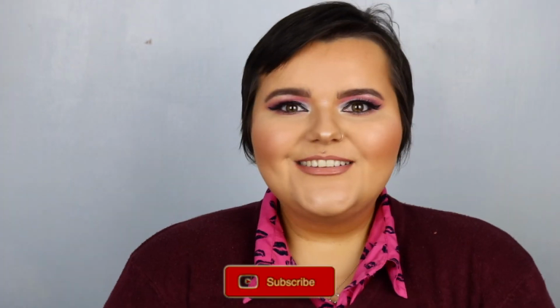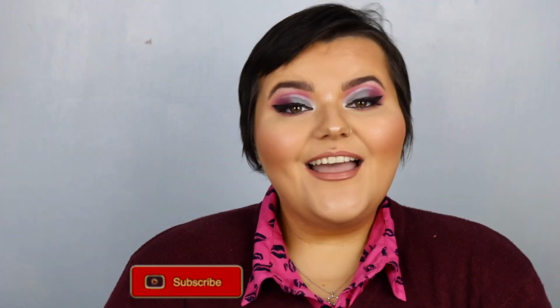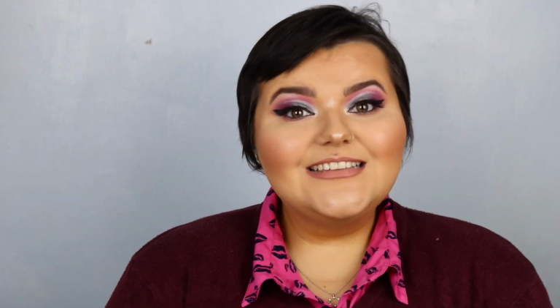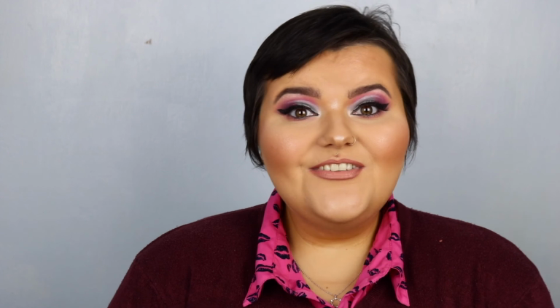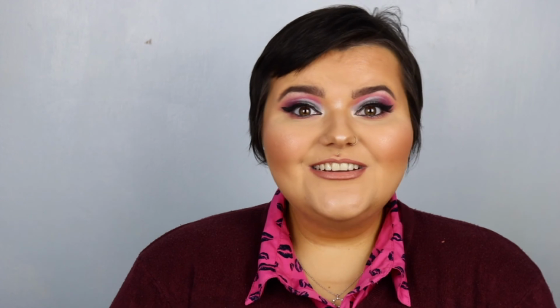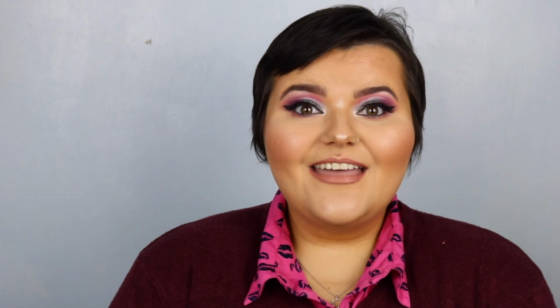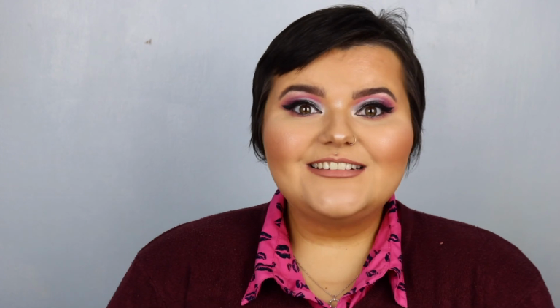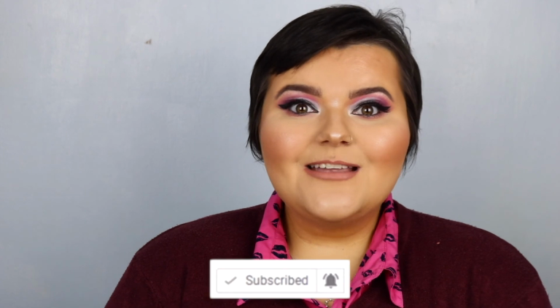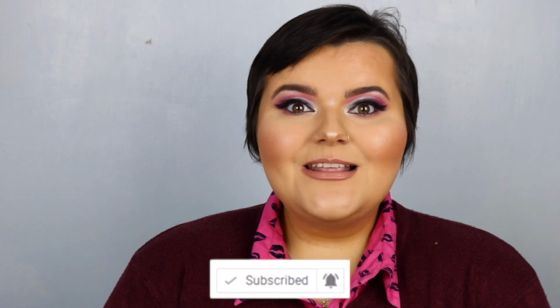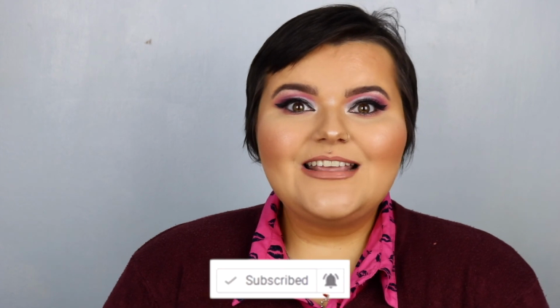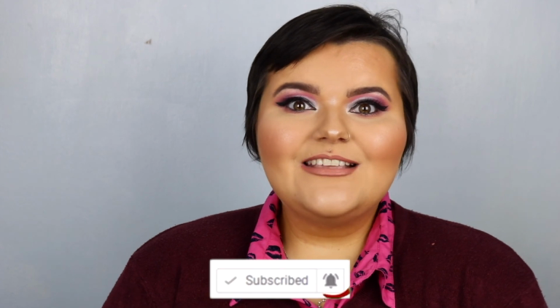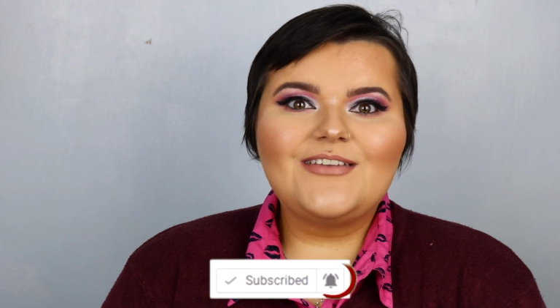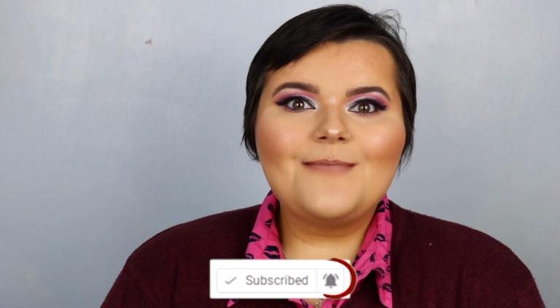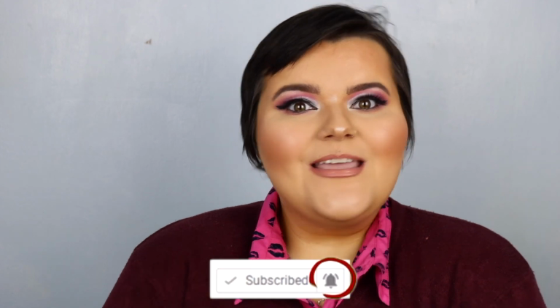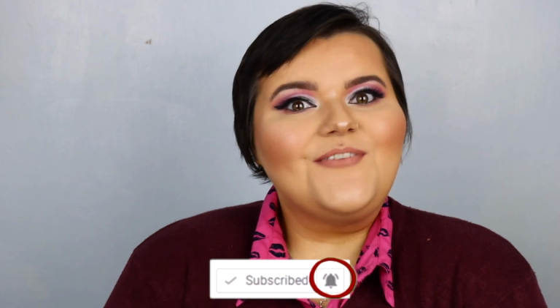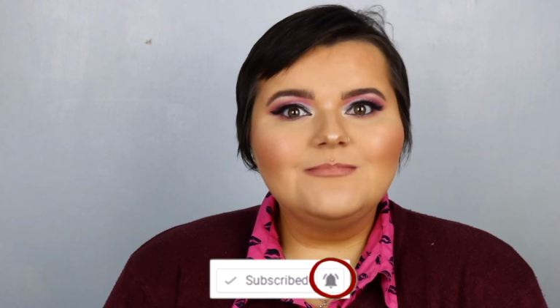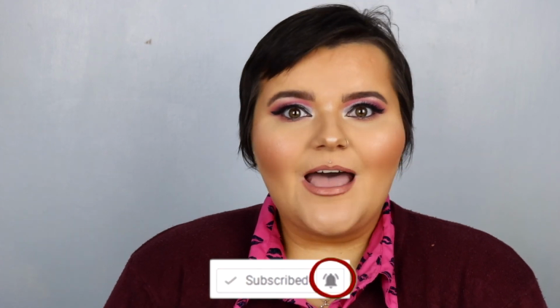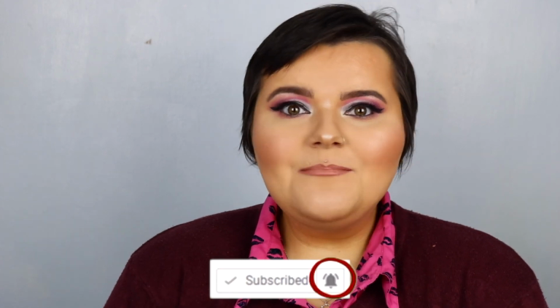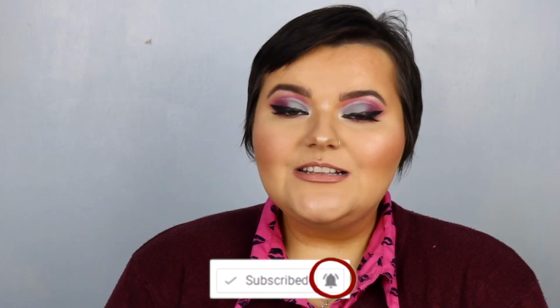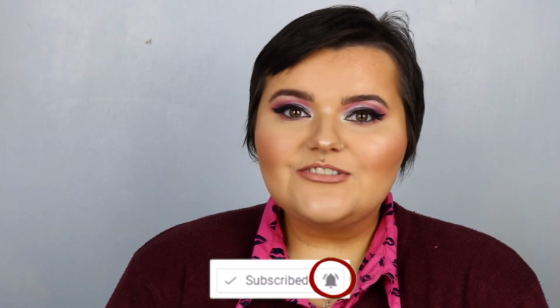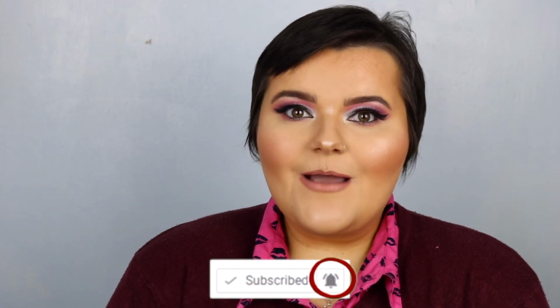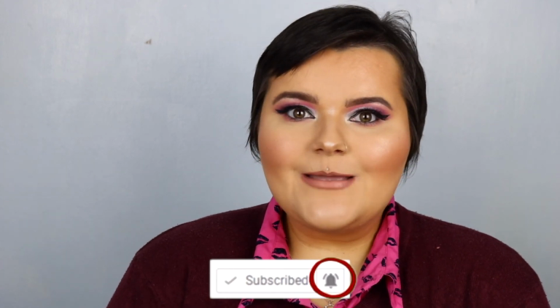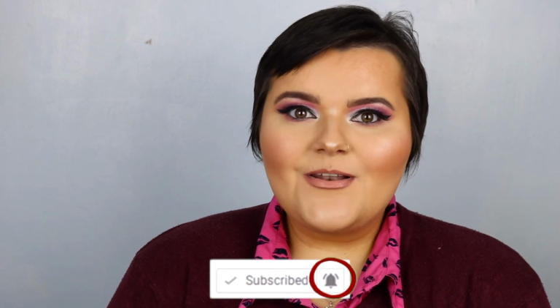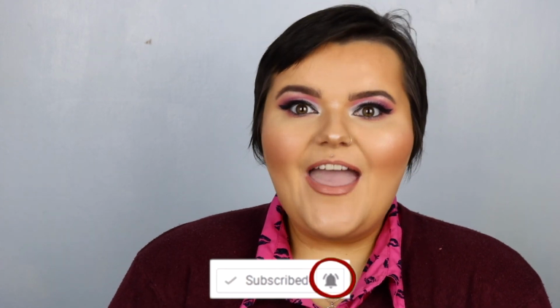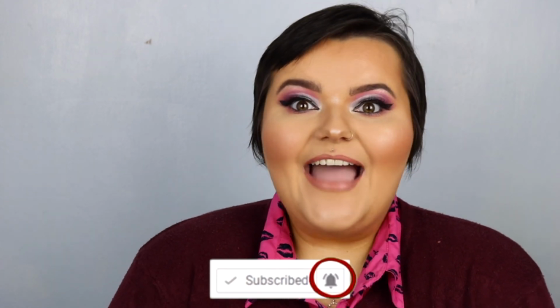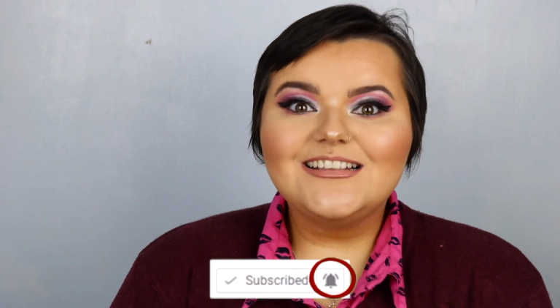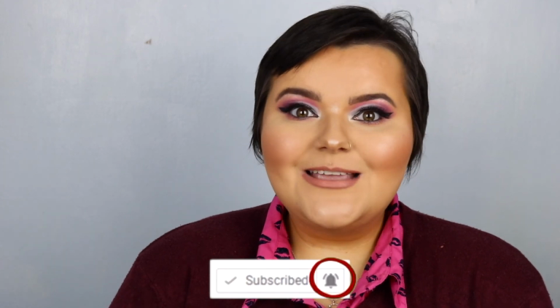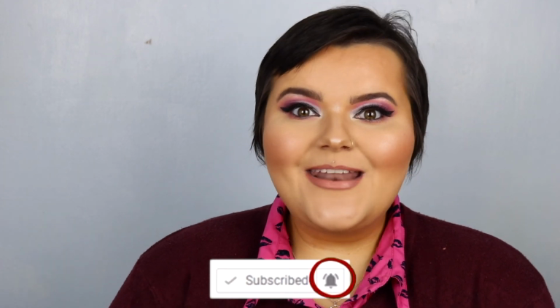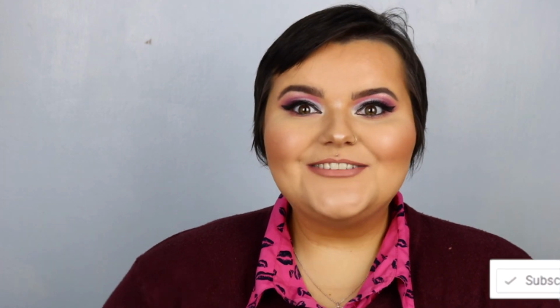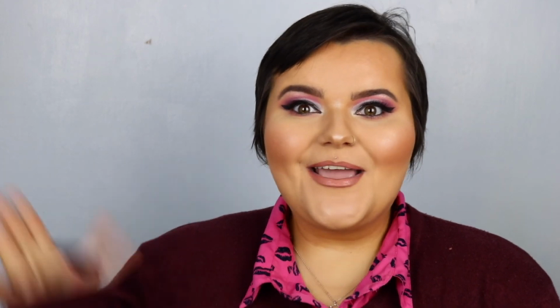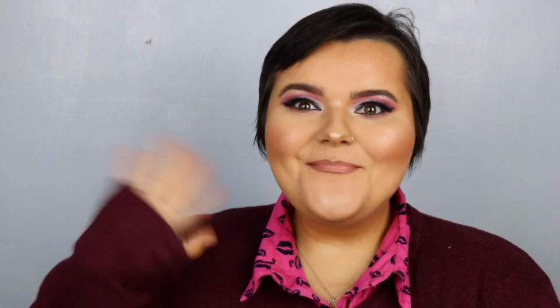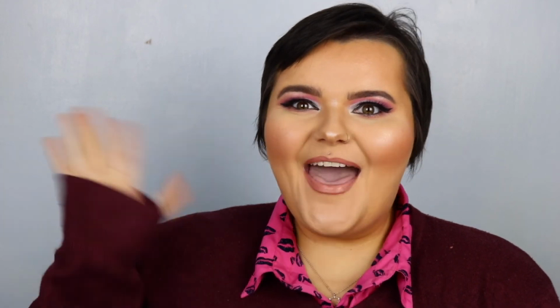So guys, if you do like this look please give this video a big thumbs up and subscribe down below. I'll see you in my next video — bye!